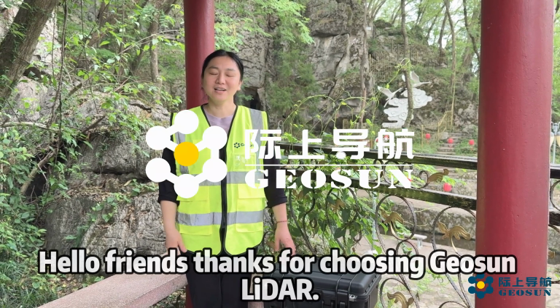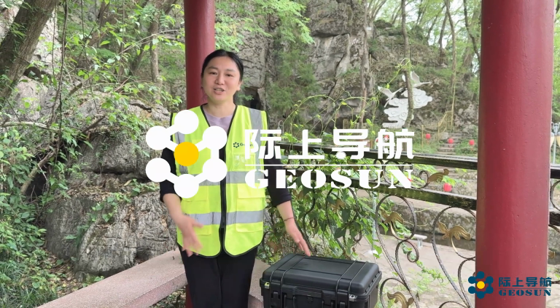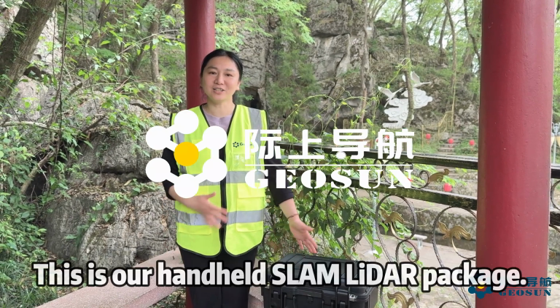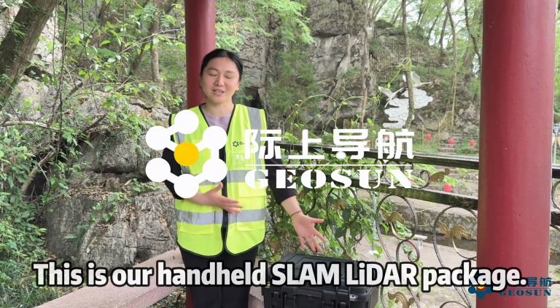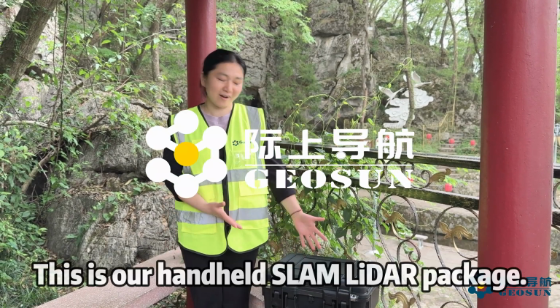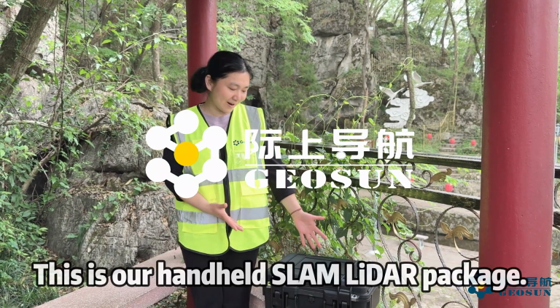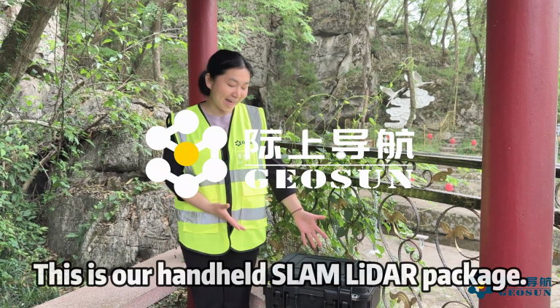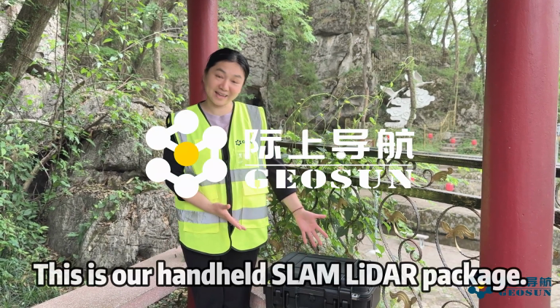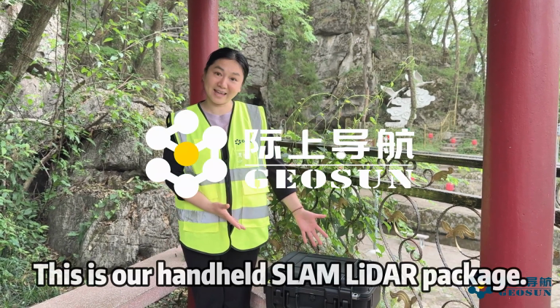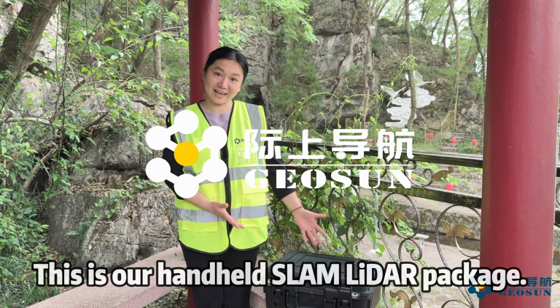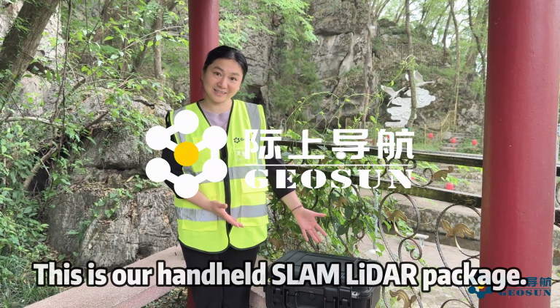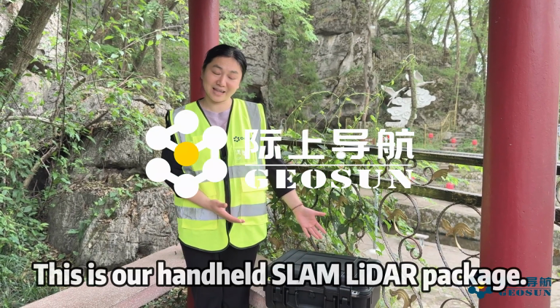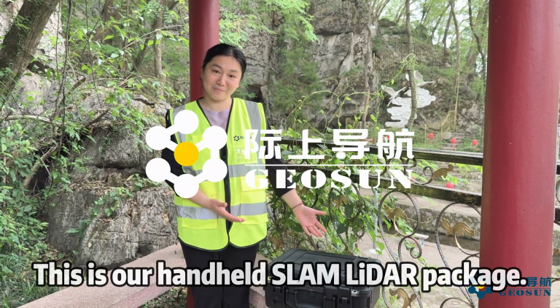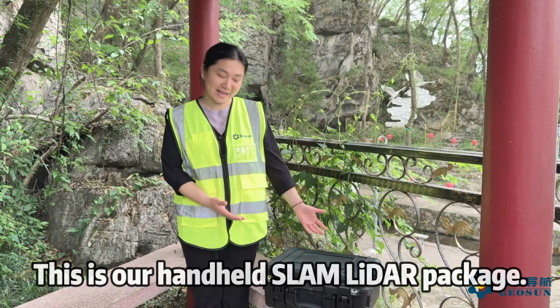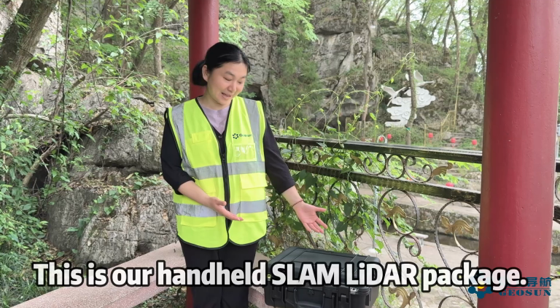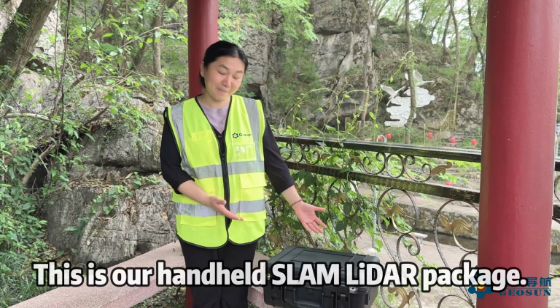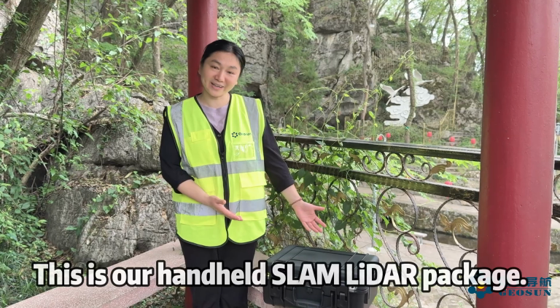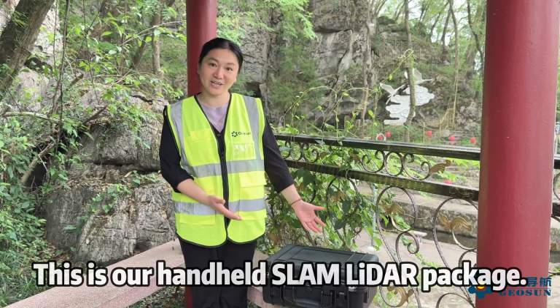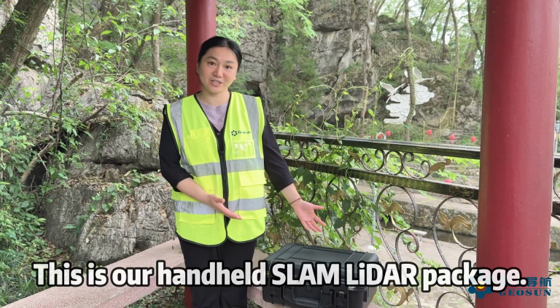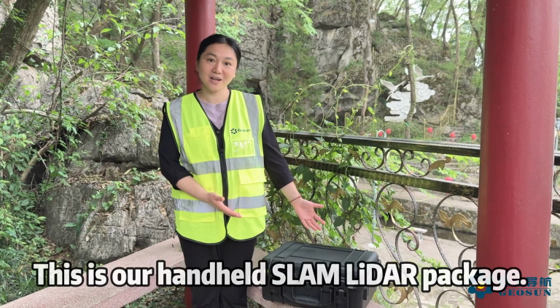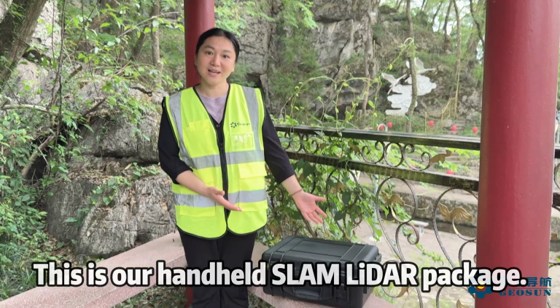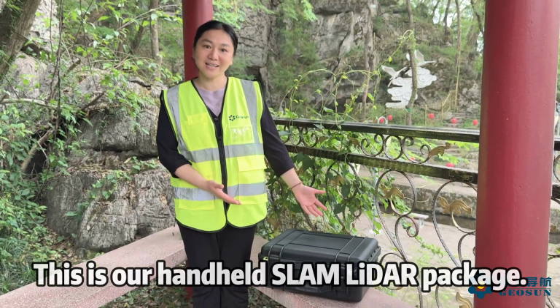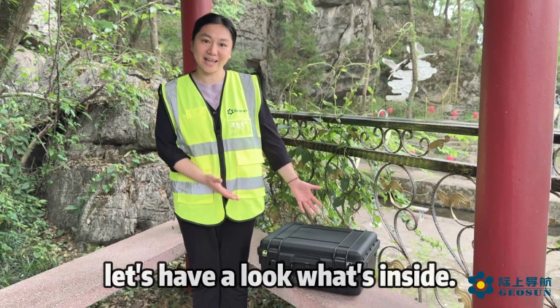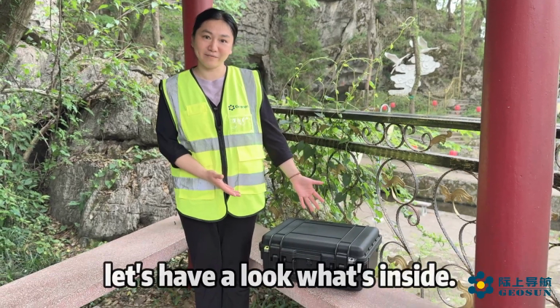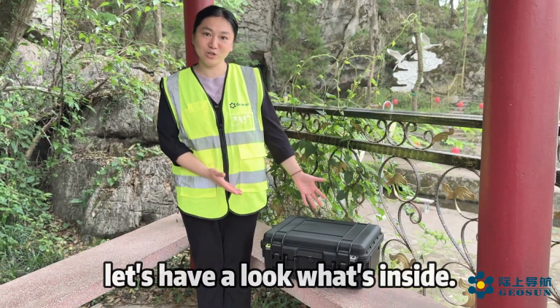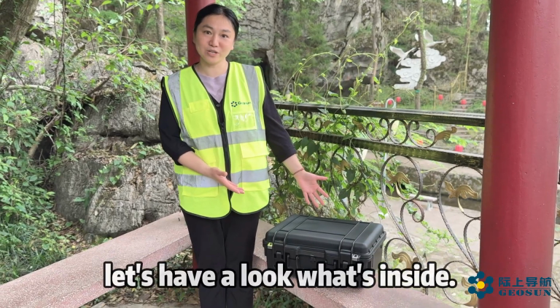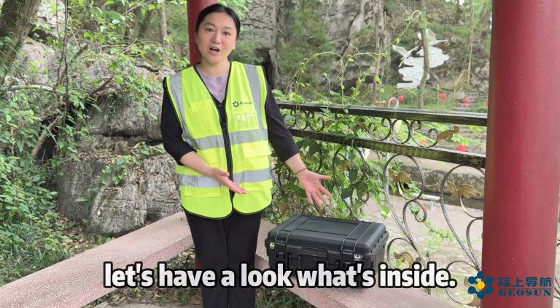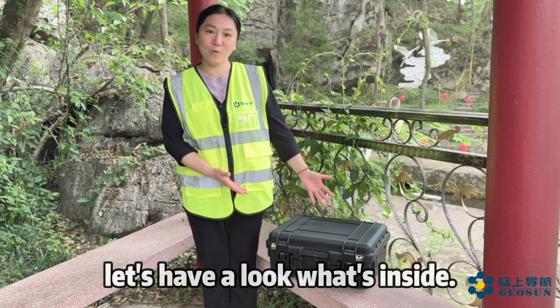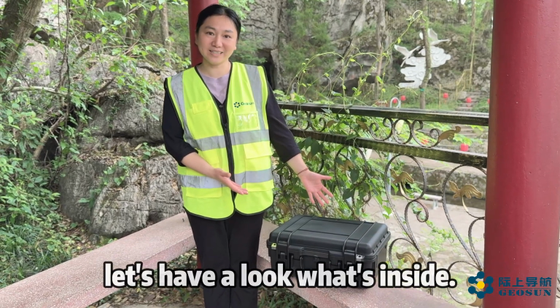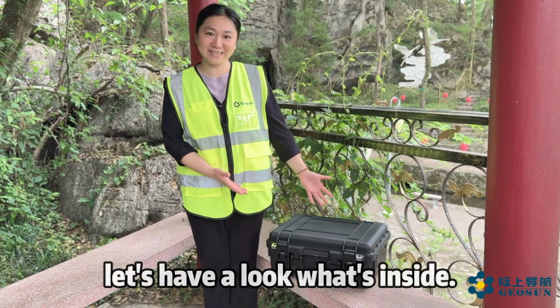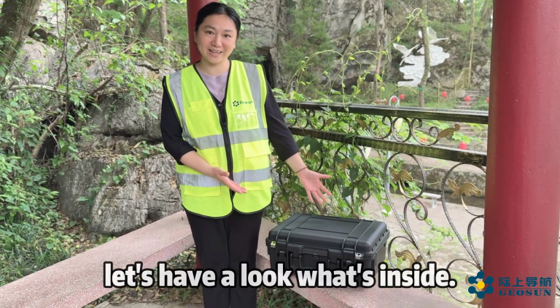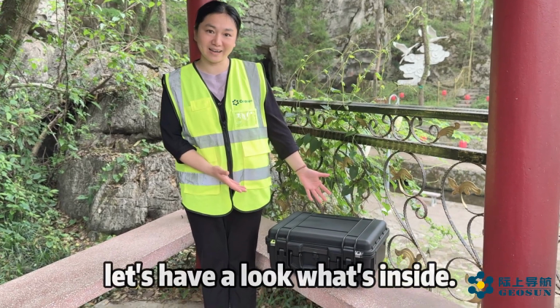This is our handheld slime leather package. Let's have a look at what's inside.